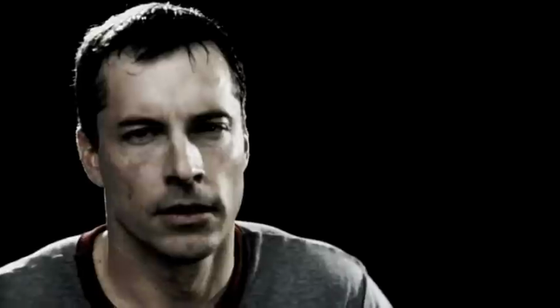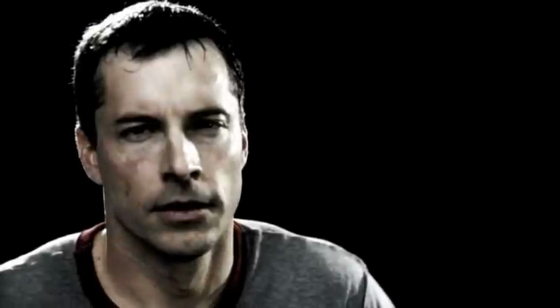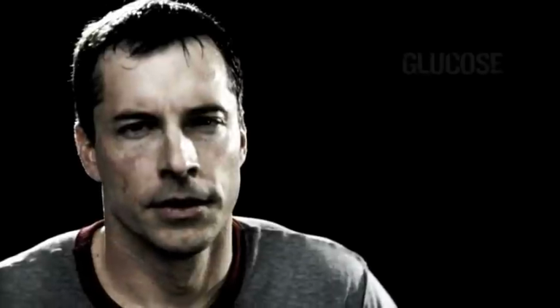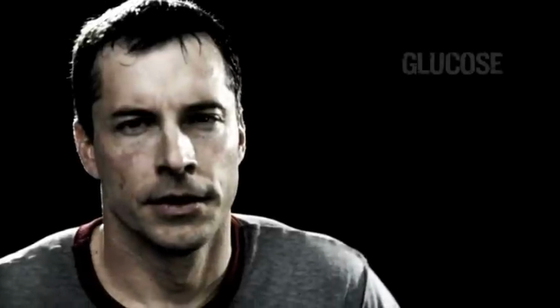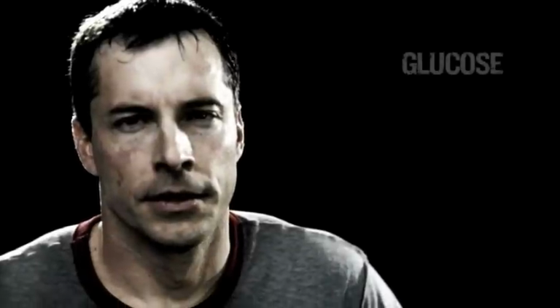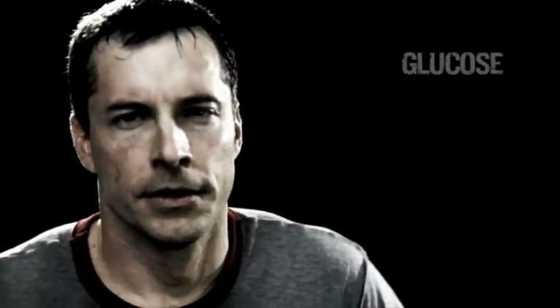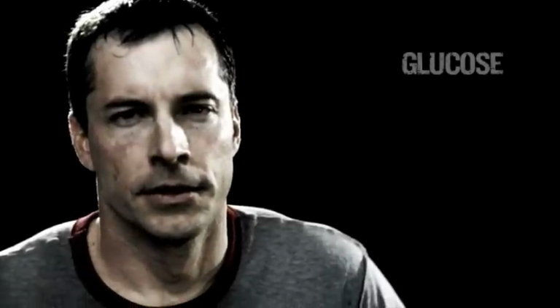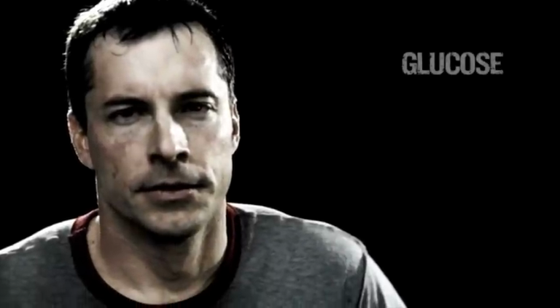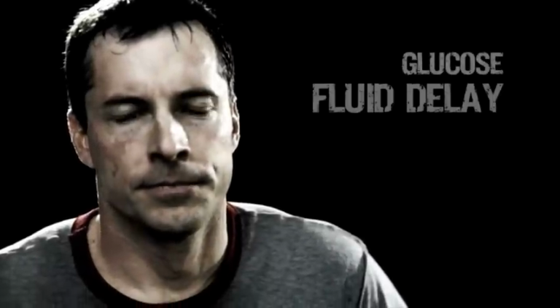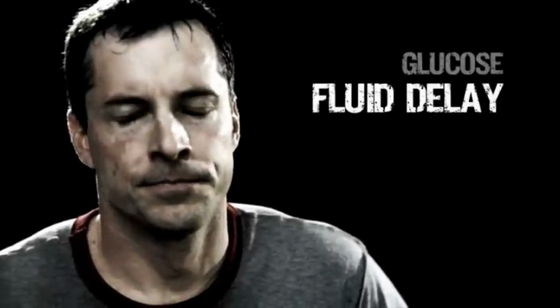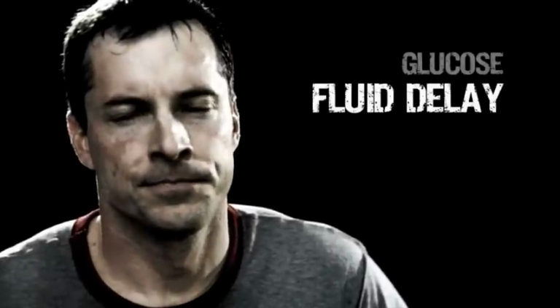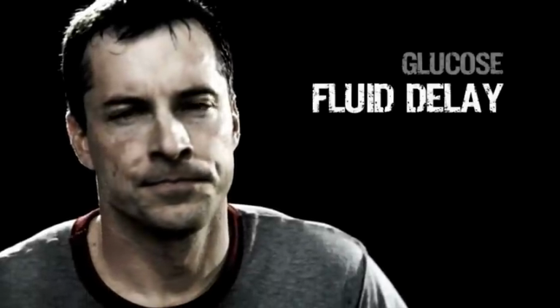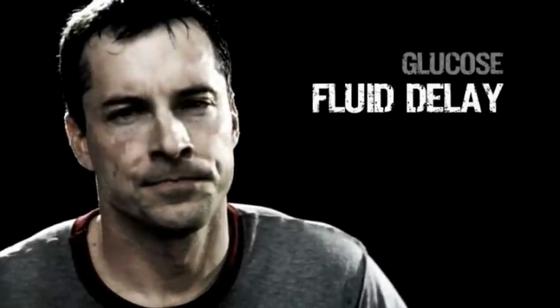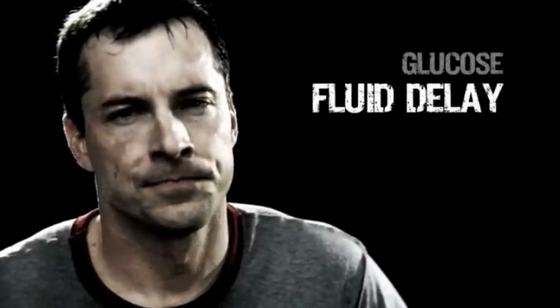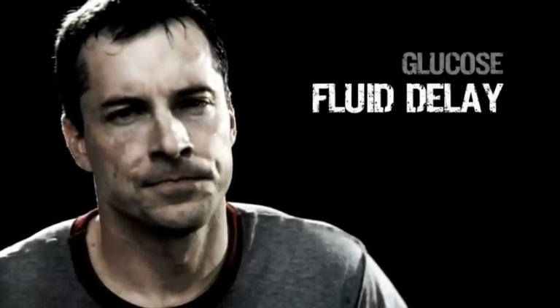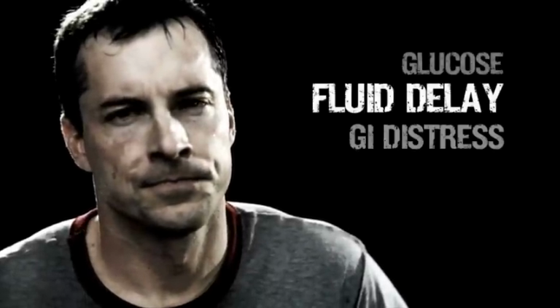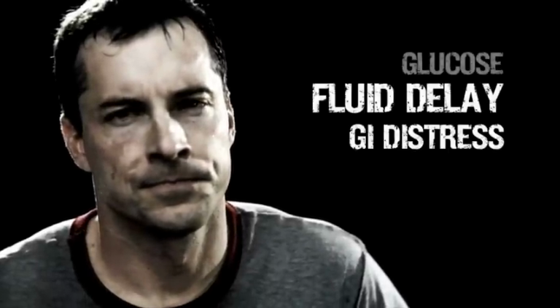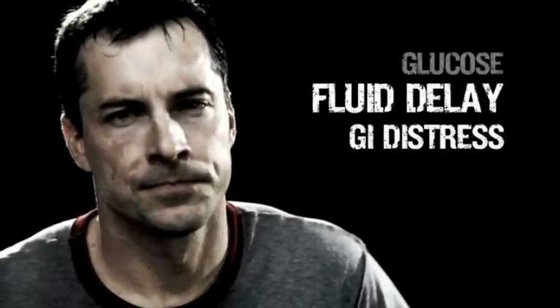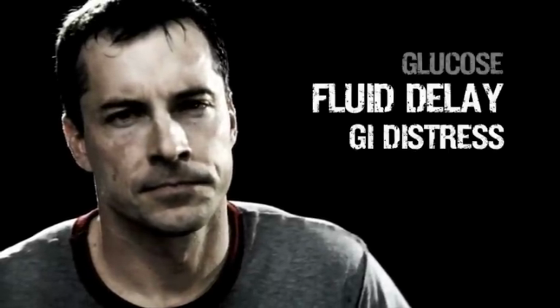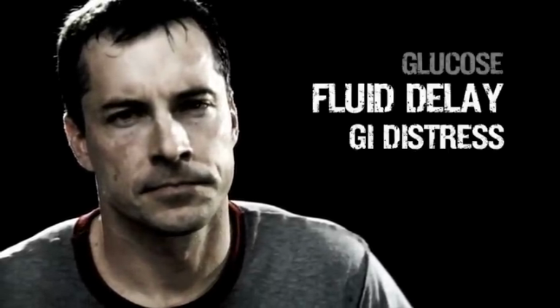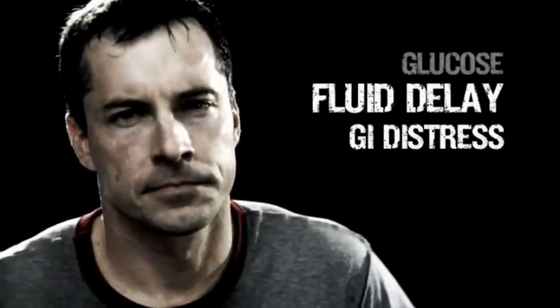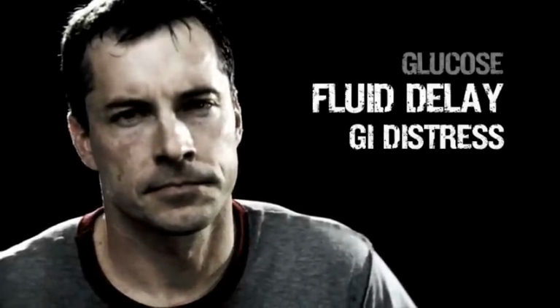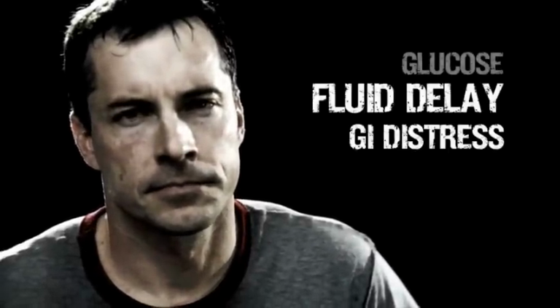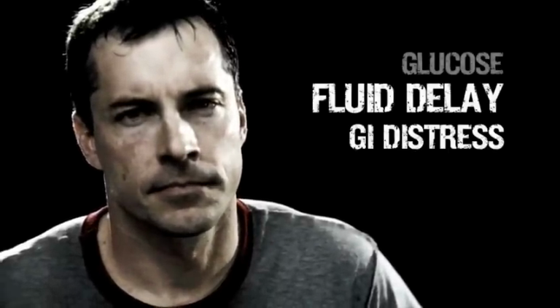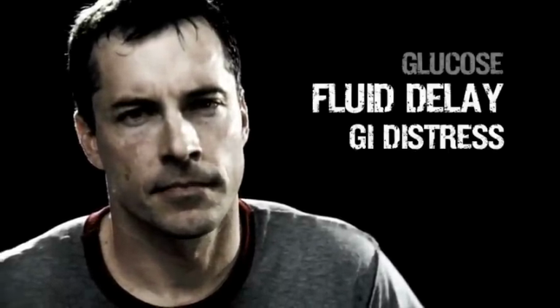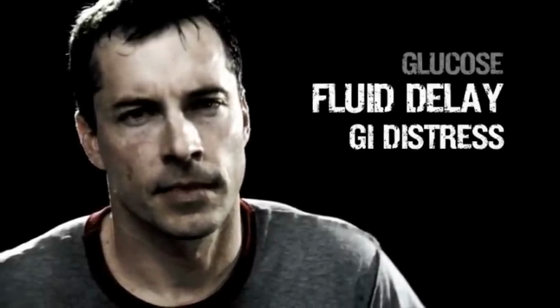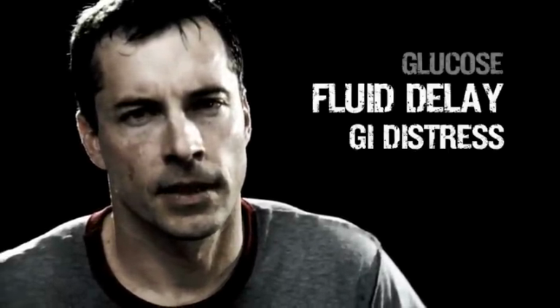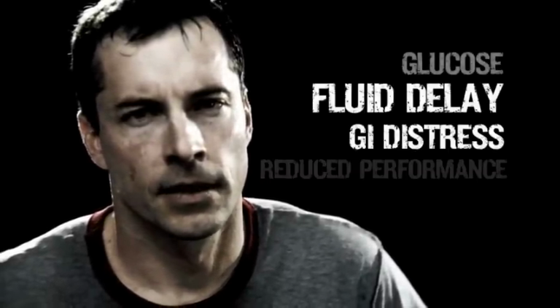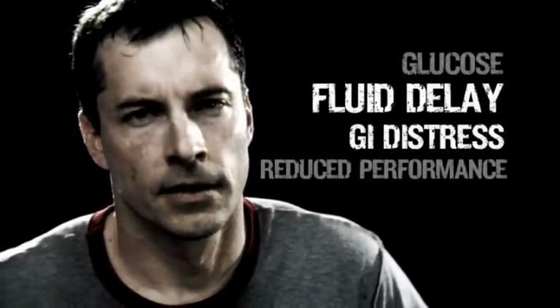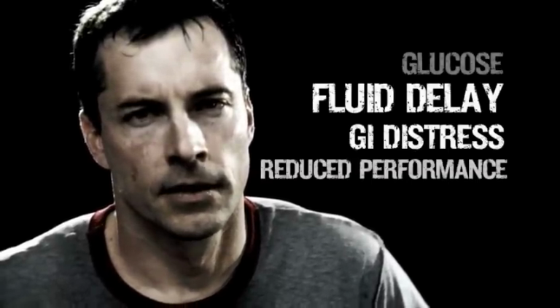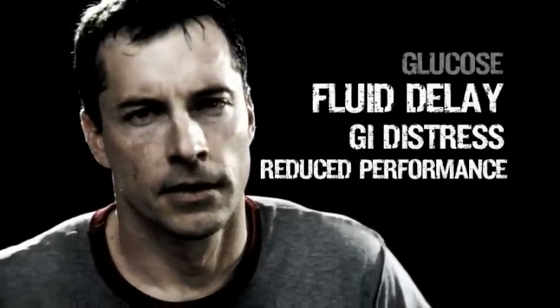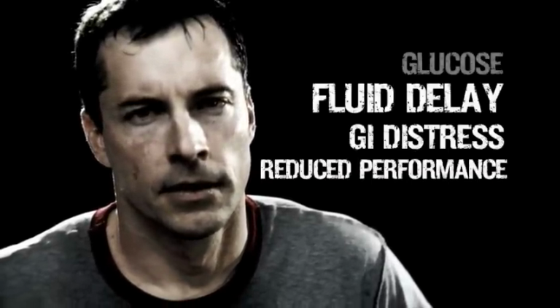There can be delayed fluid absorption, GI distress, and ultimately reduced performance.